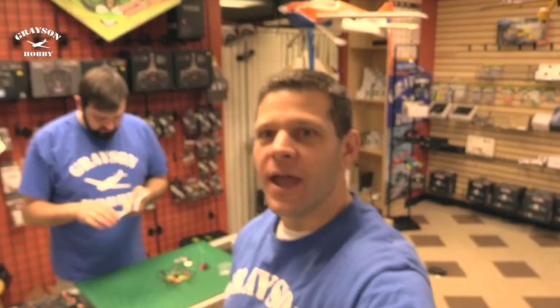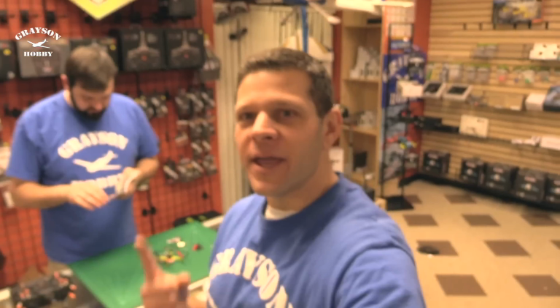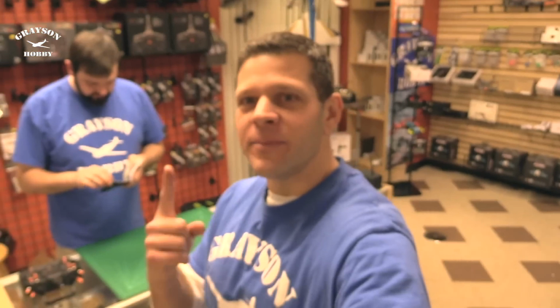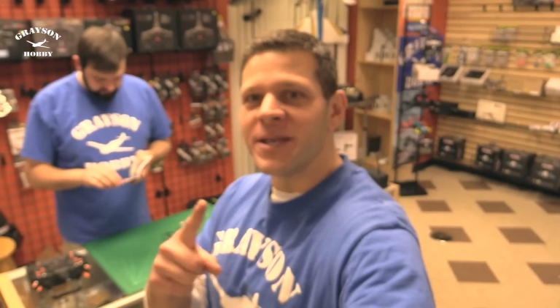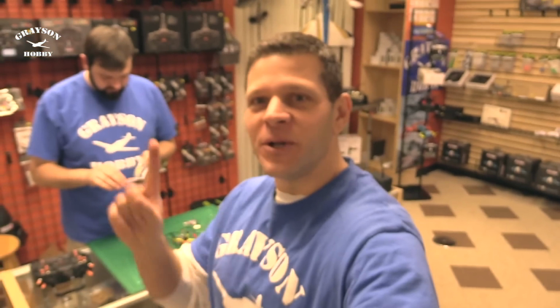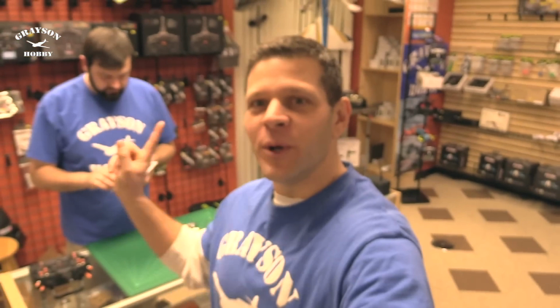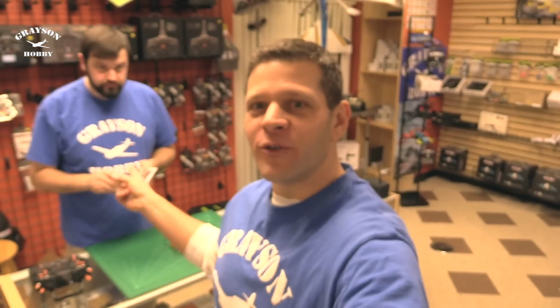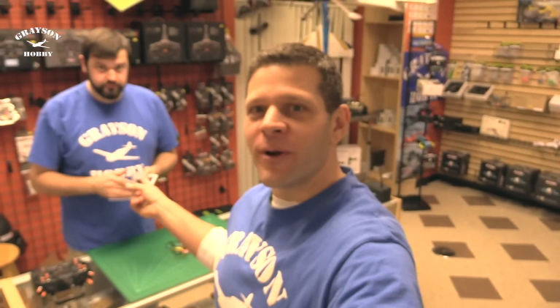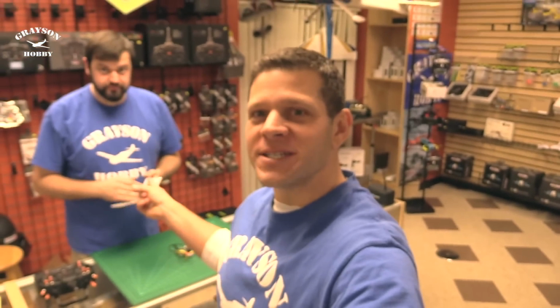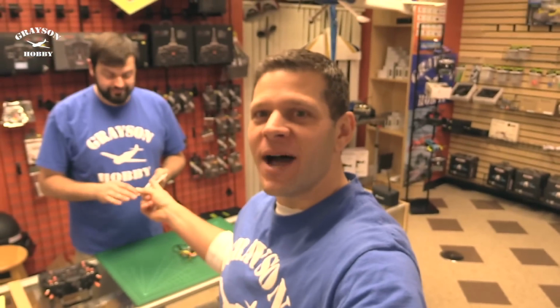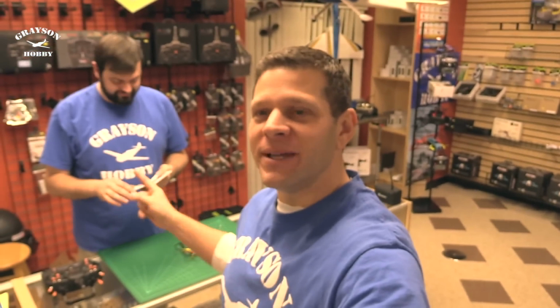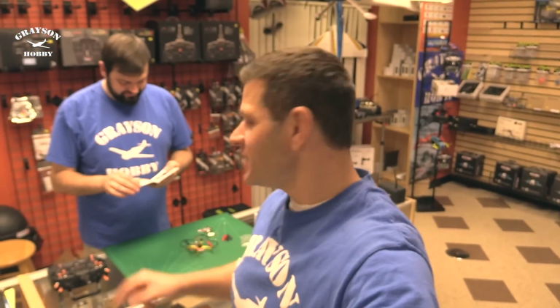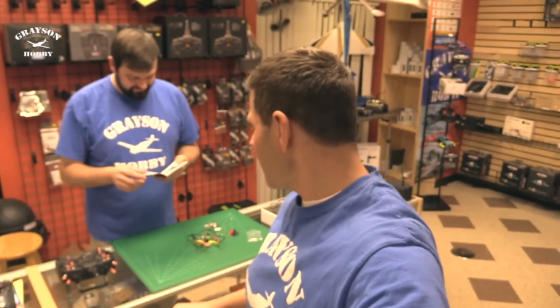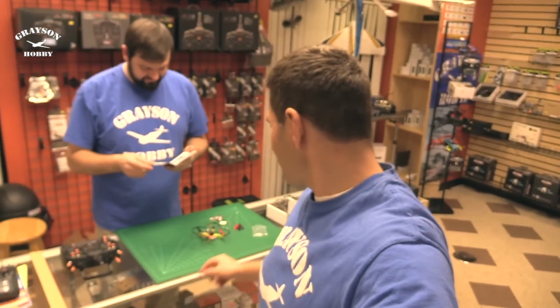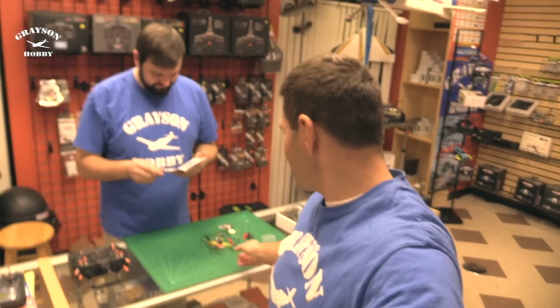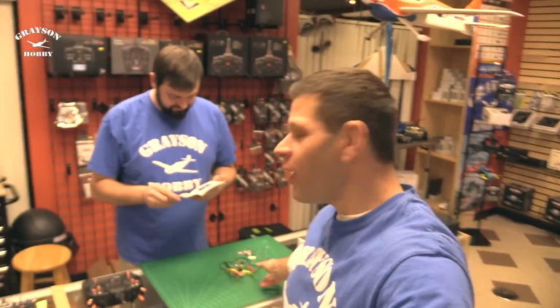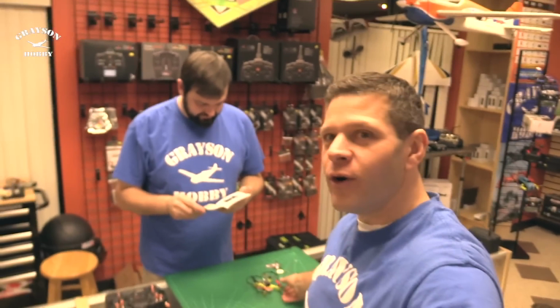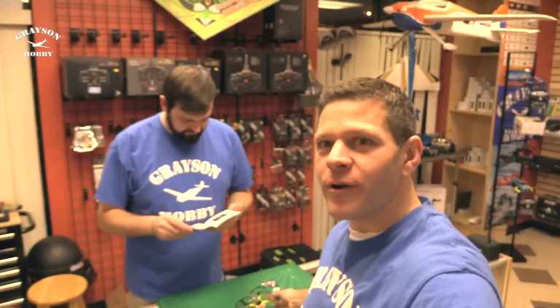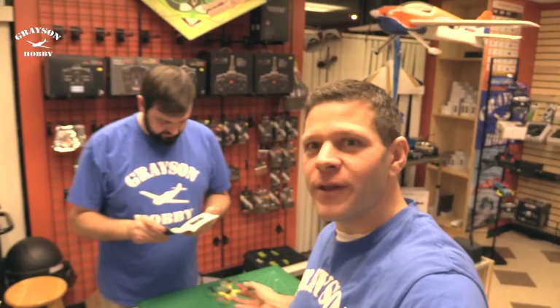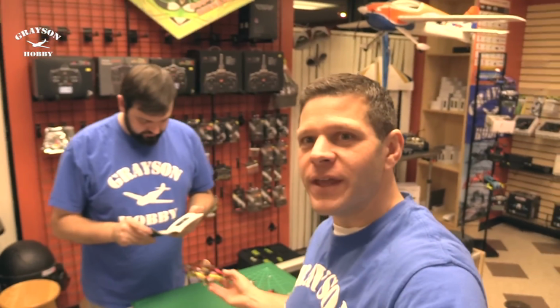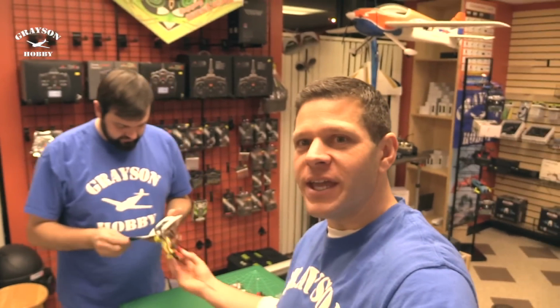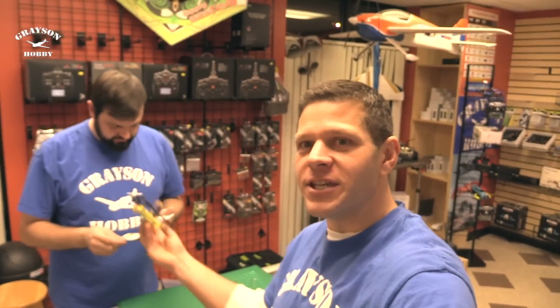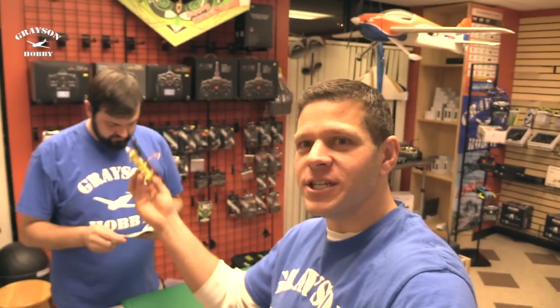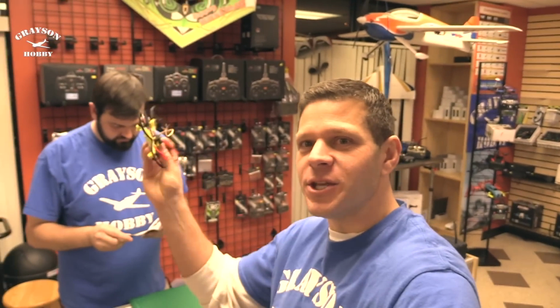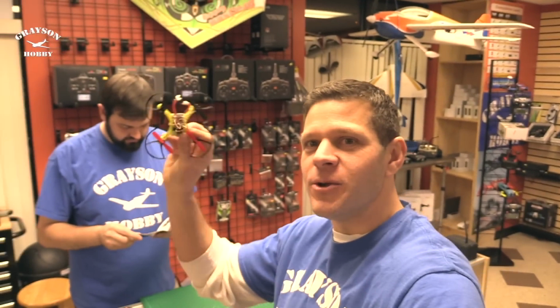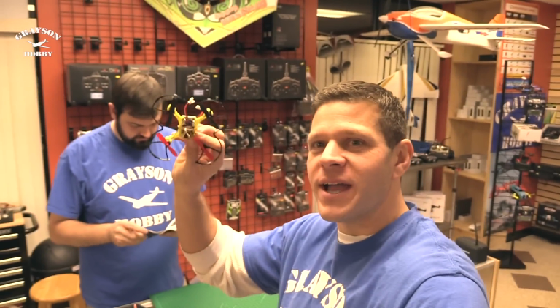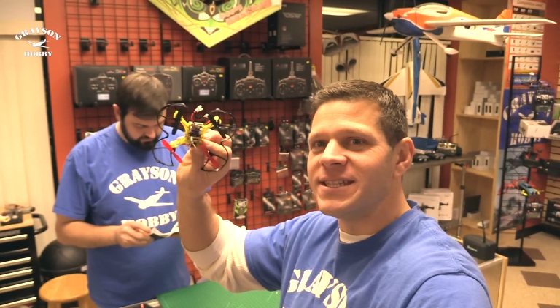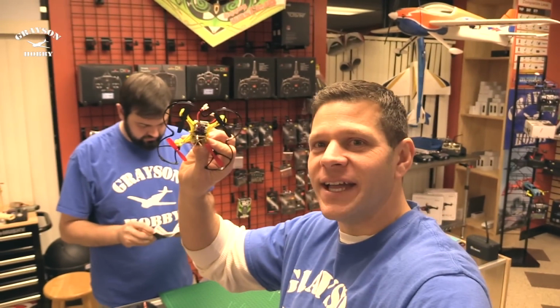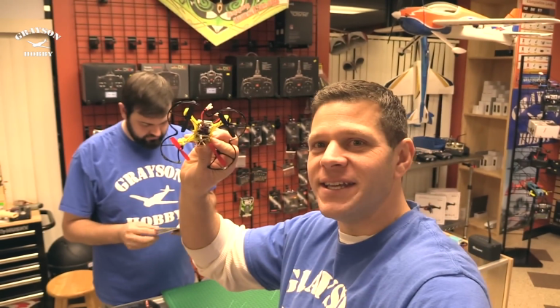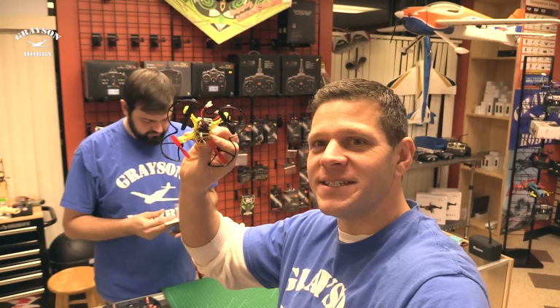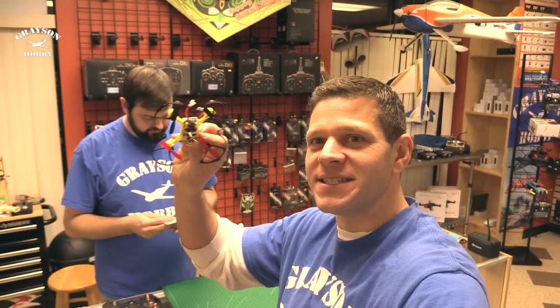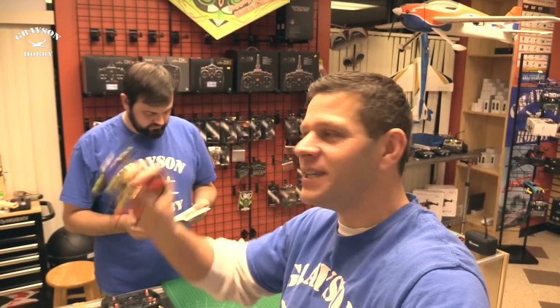Hey, Basil and Will from Grayson Hobby, and today we're going to go over the Eachine QX90C.